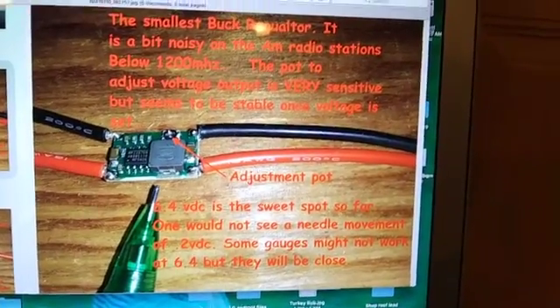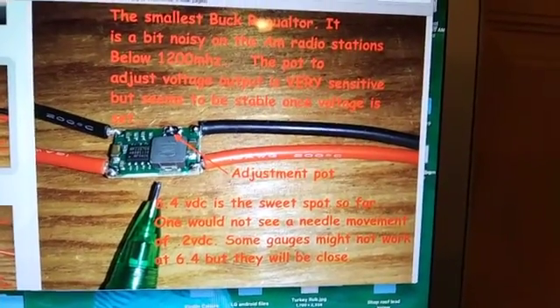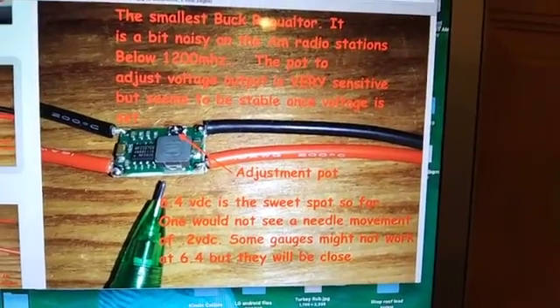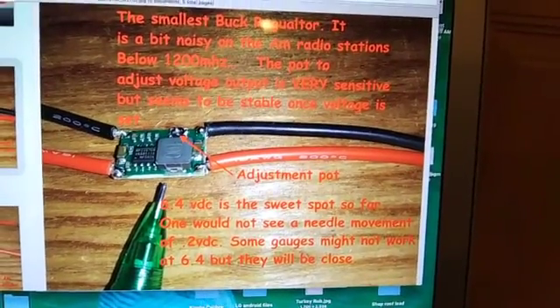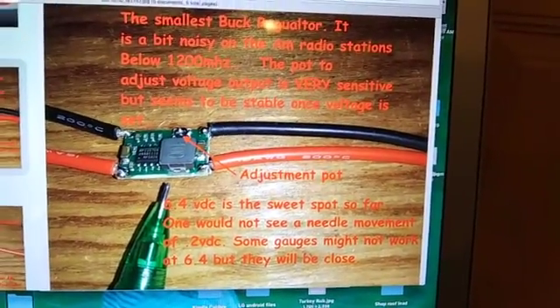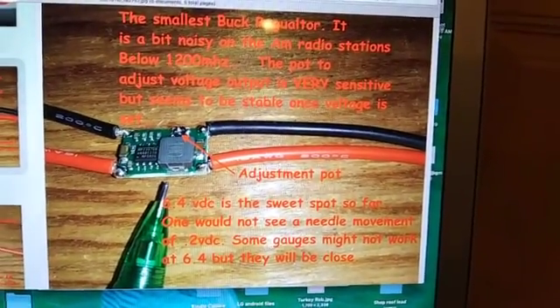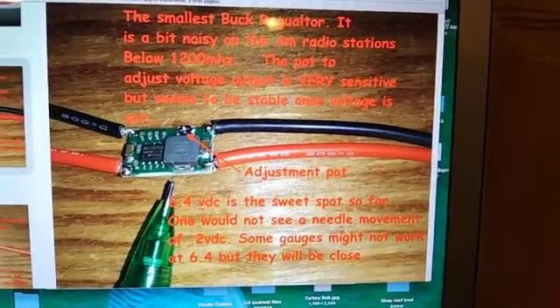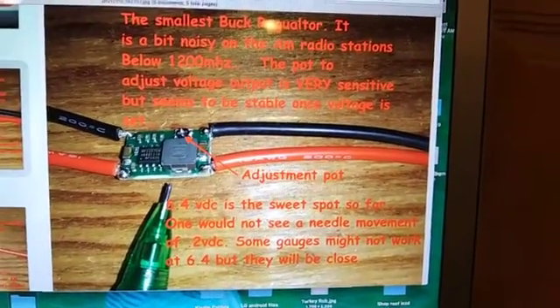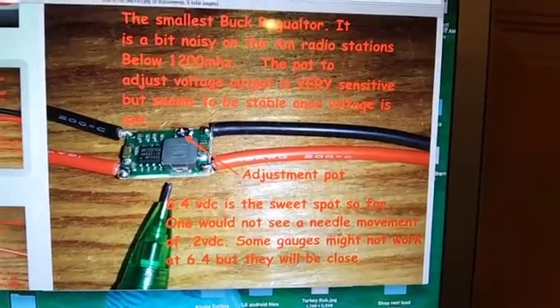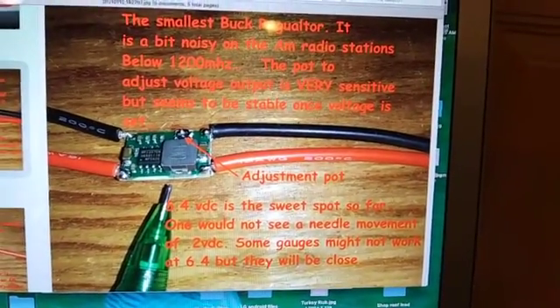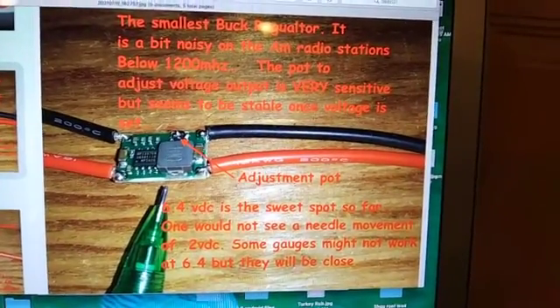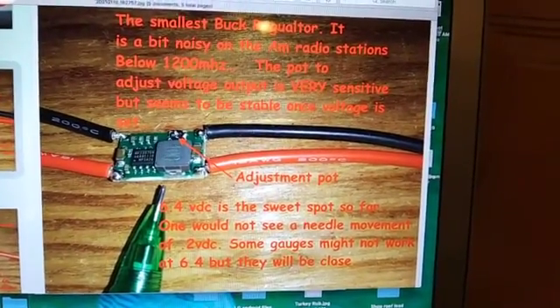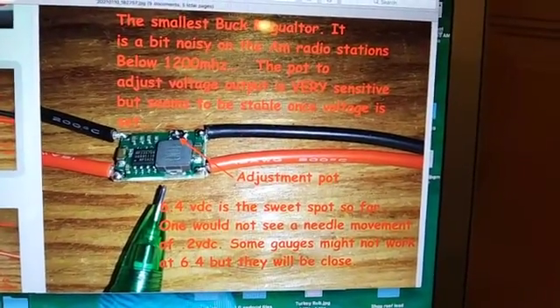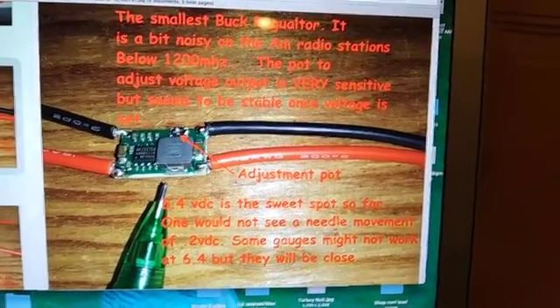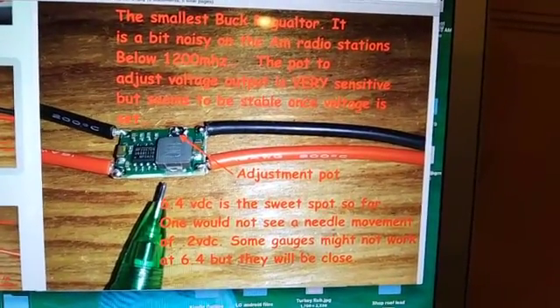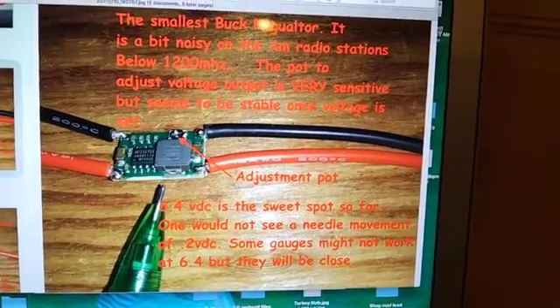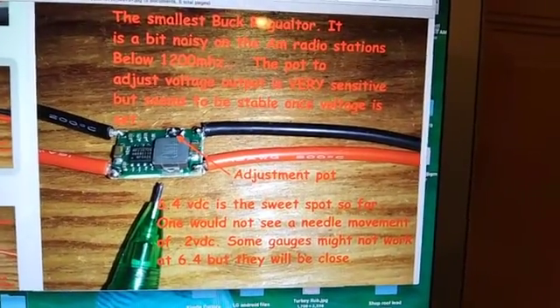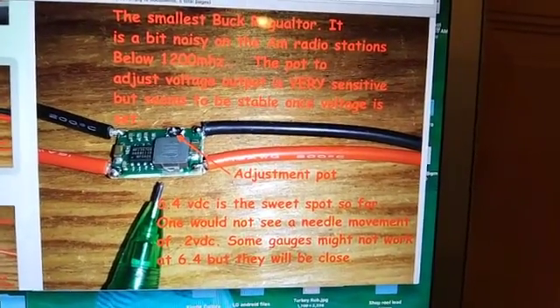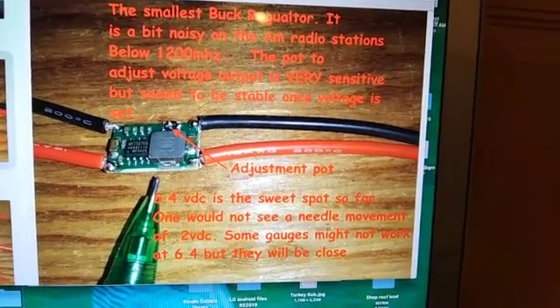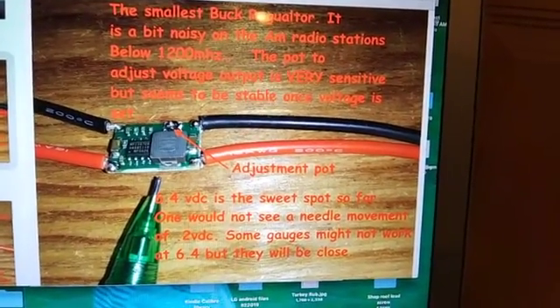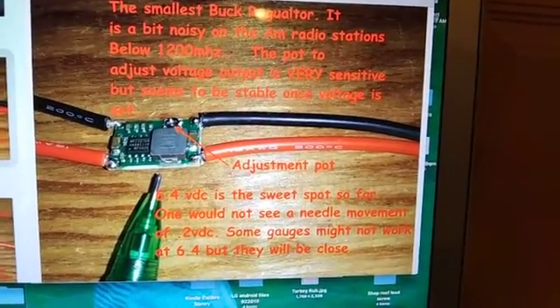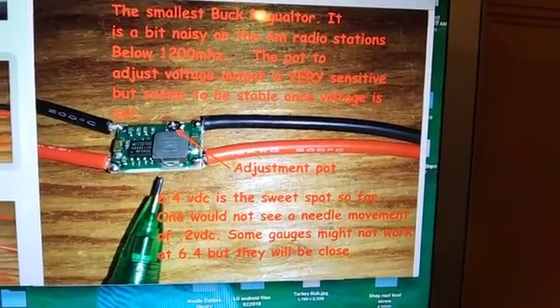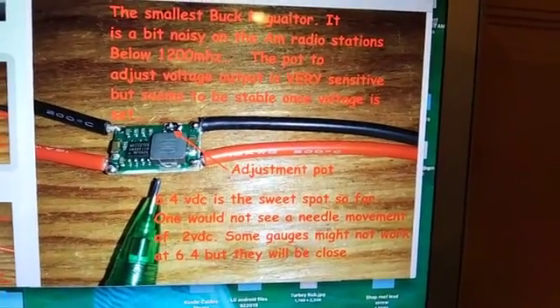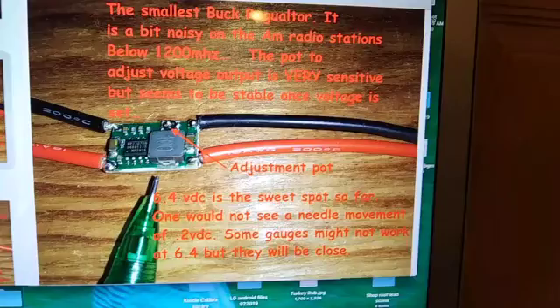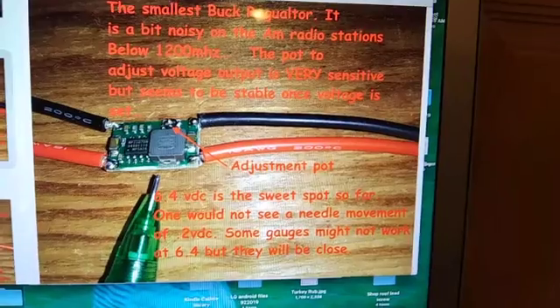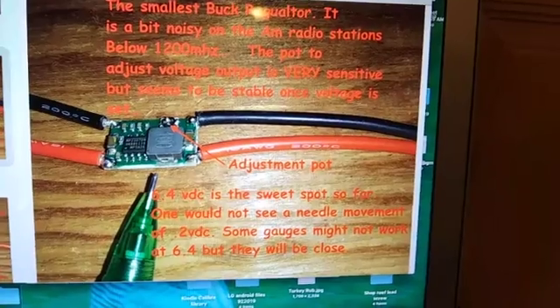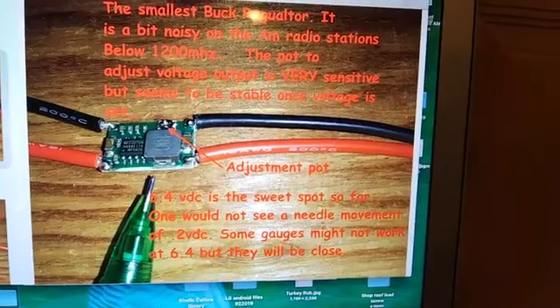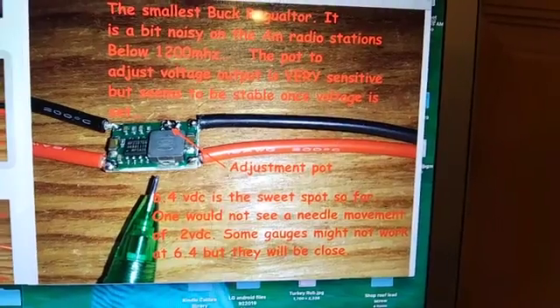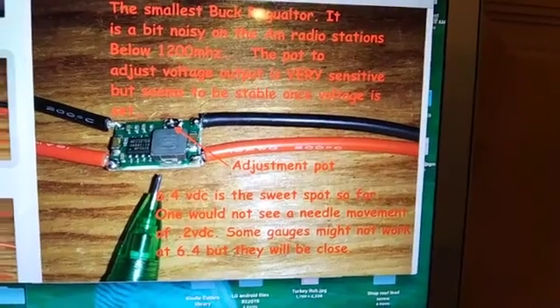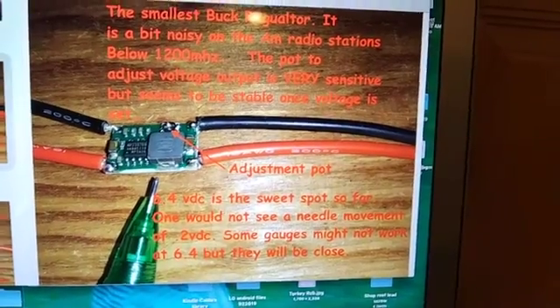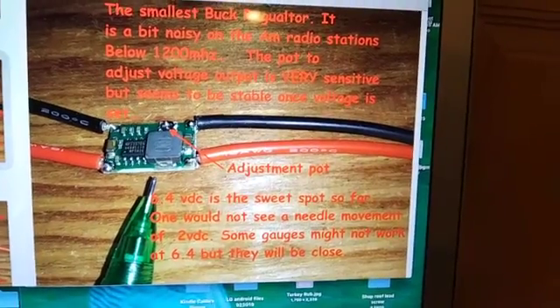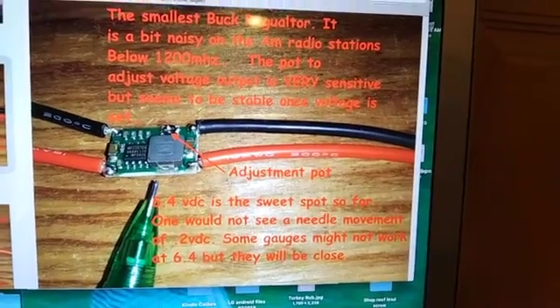That concludes an introduction to these buck regulators and what I've done so far.